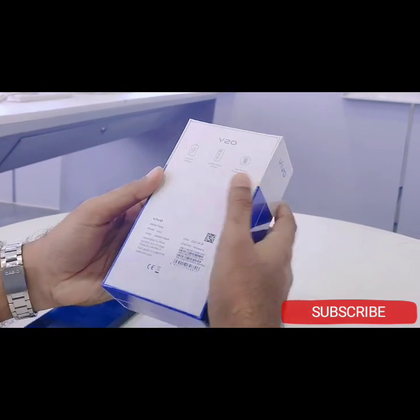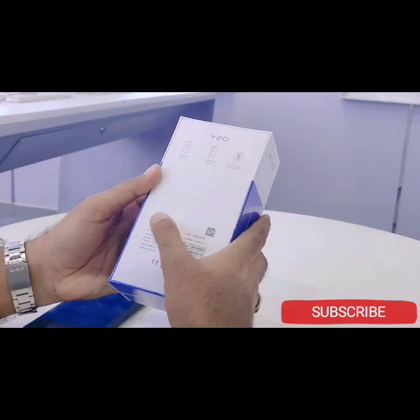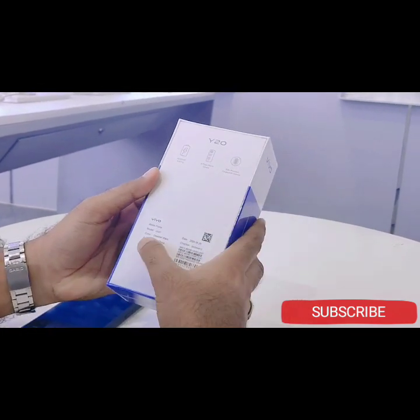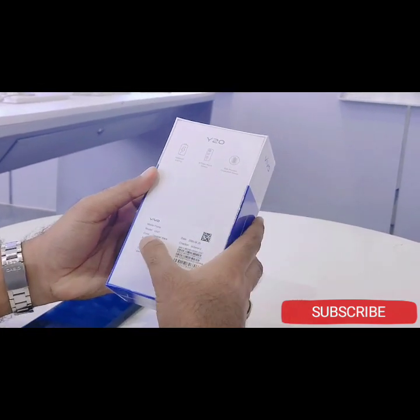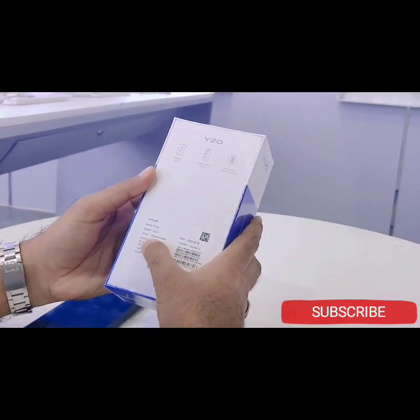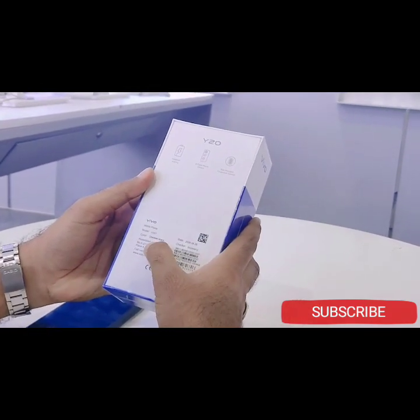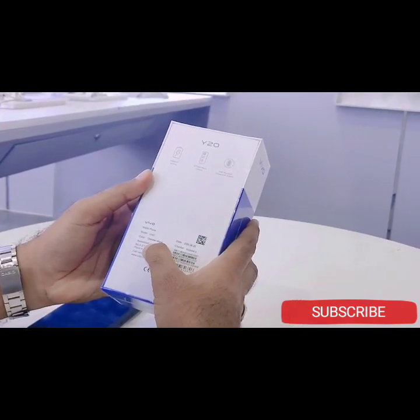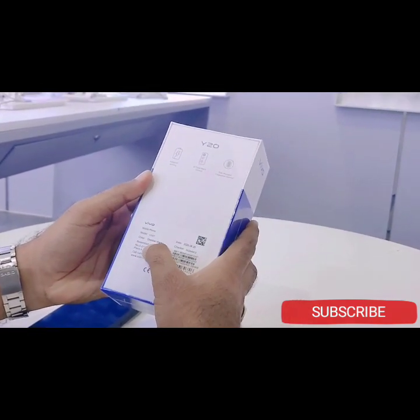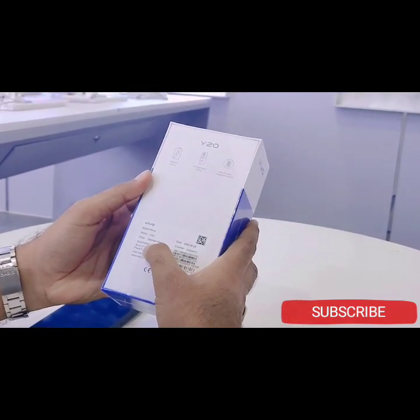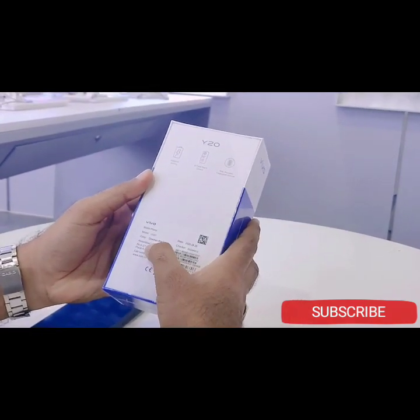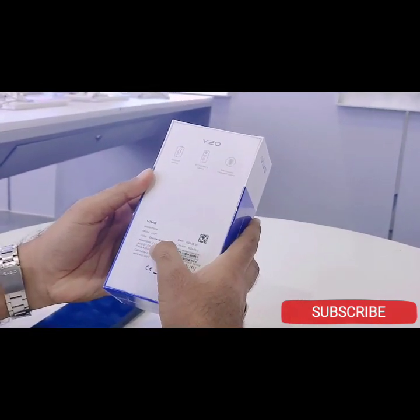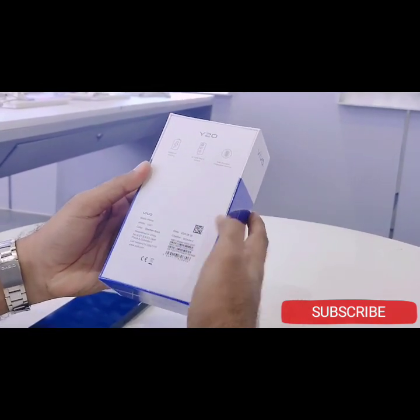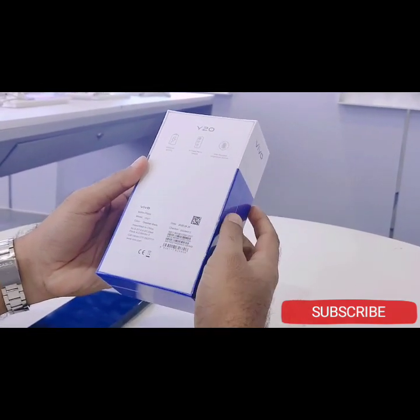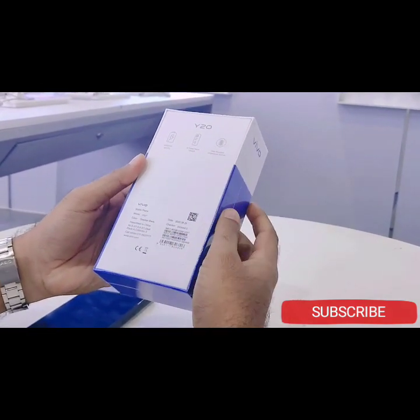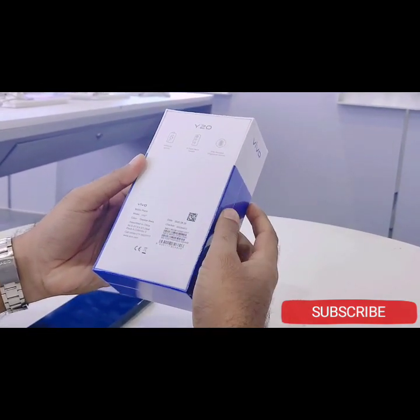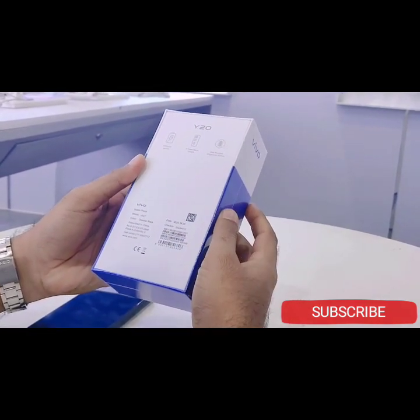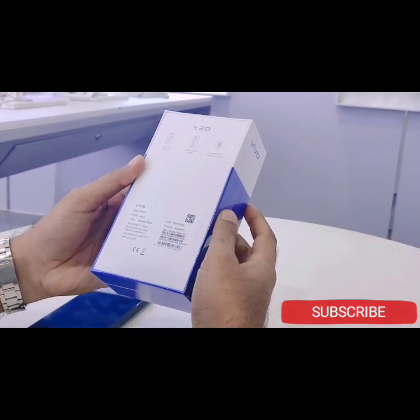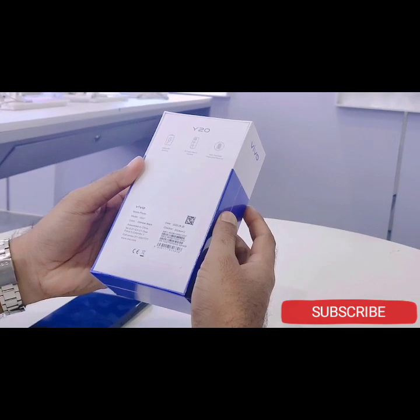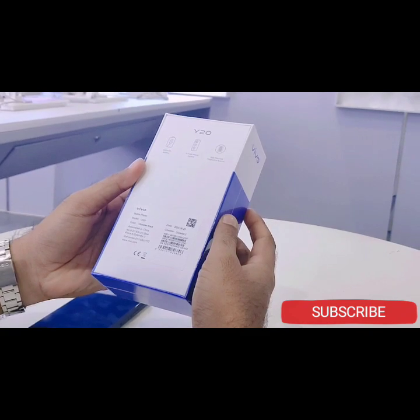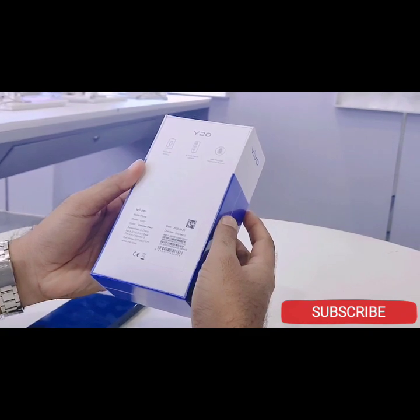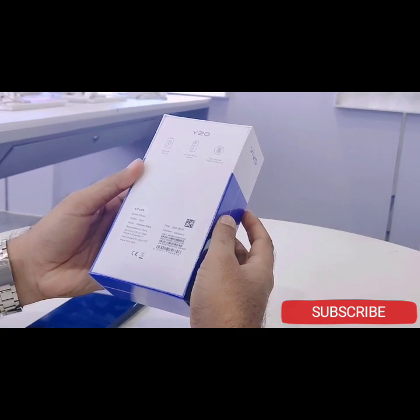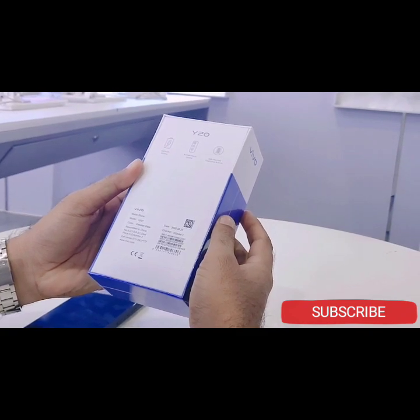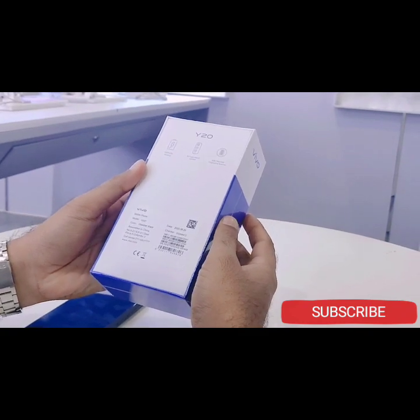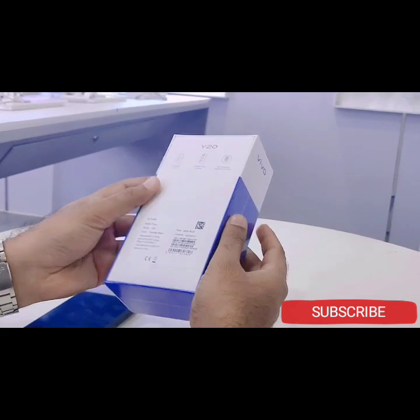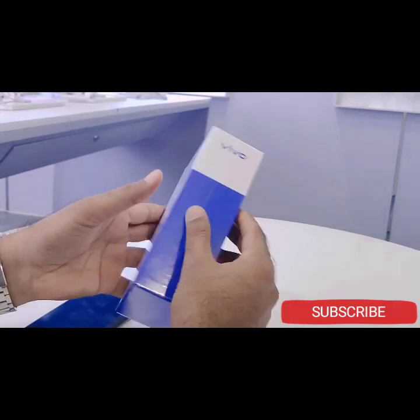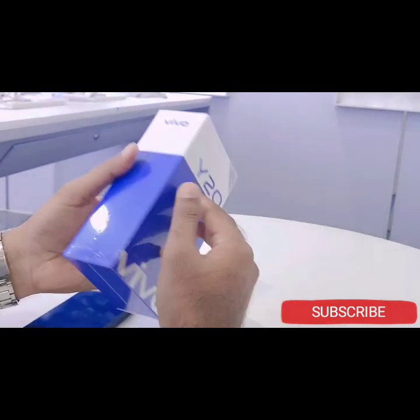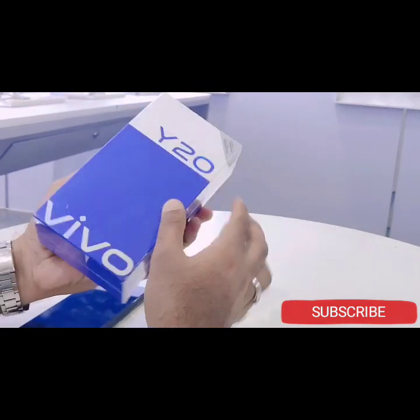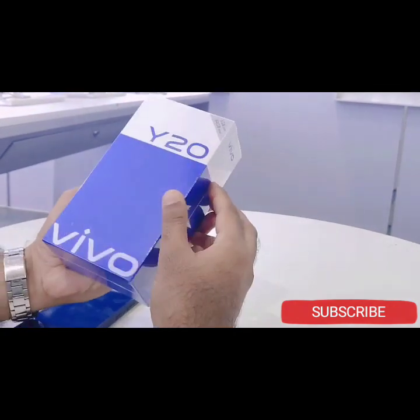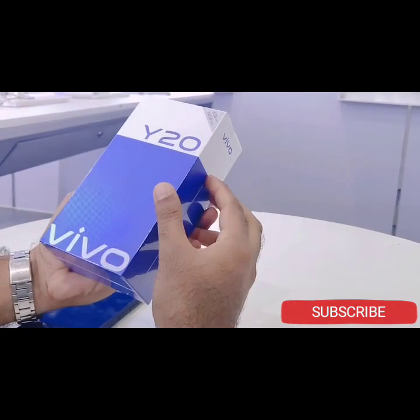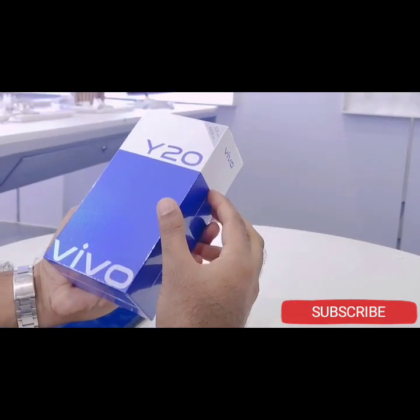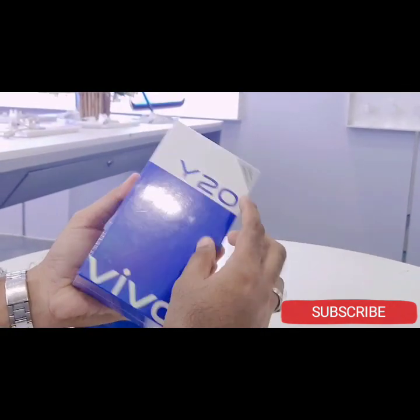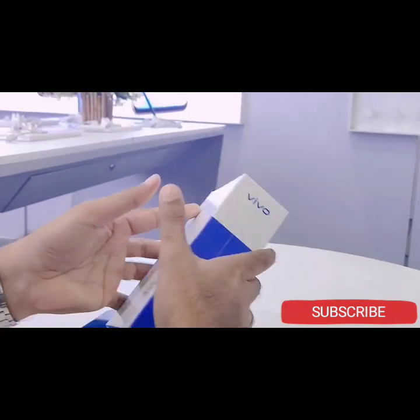This product comes in obsidian black. Now we are going to unbox the Y20 model.